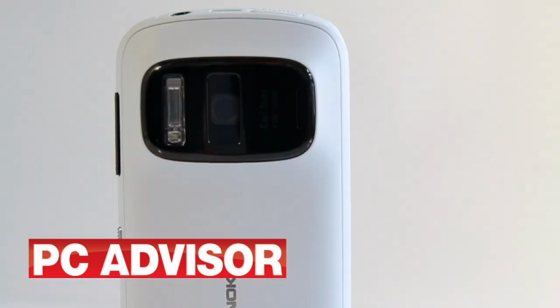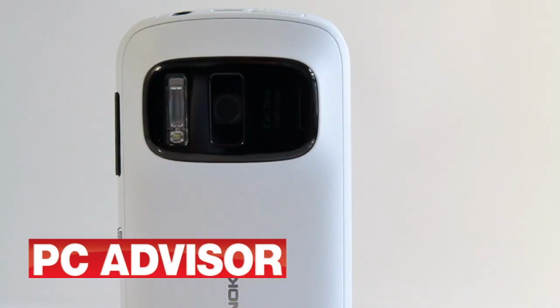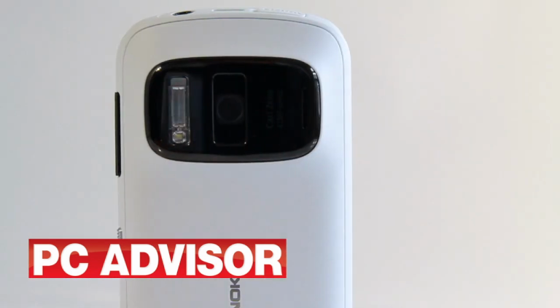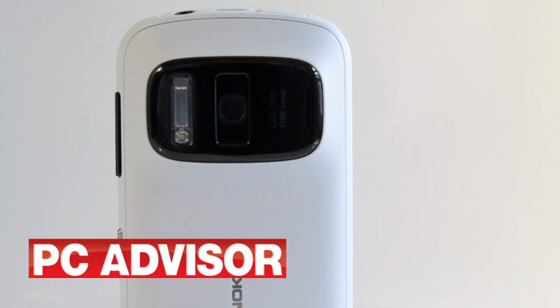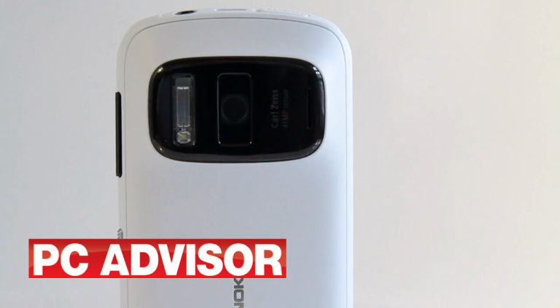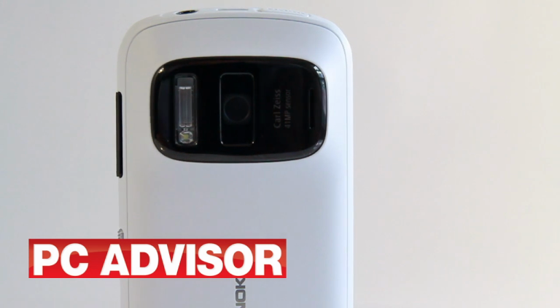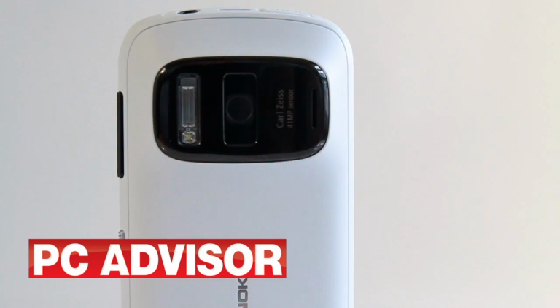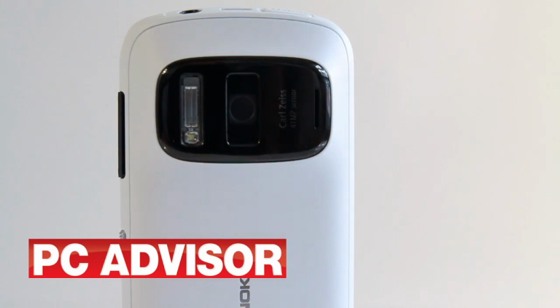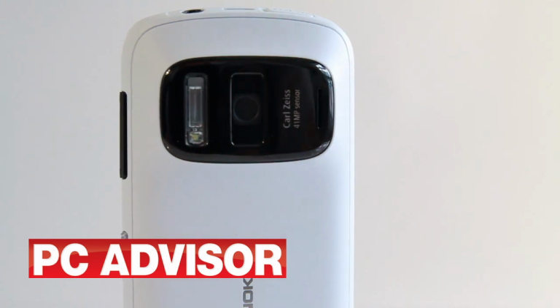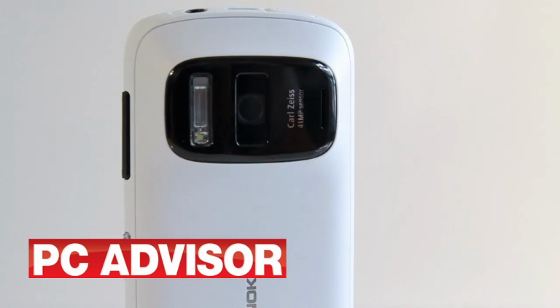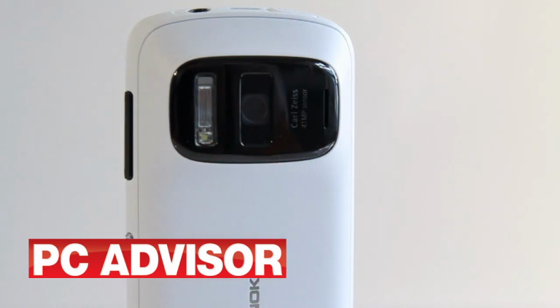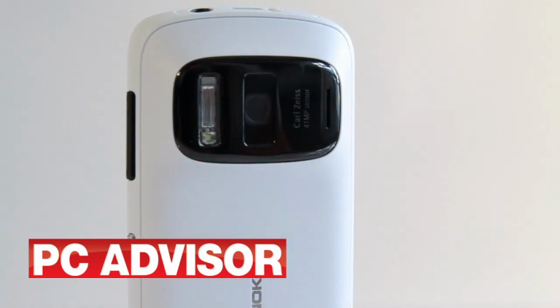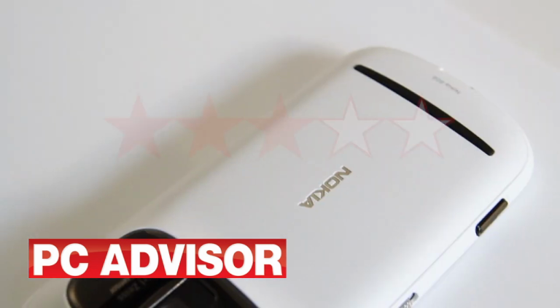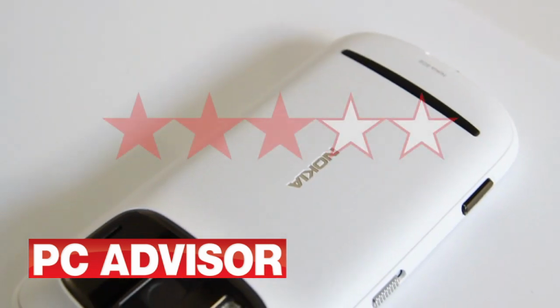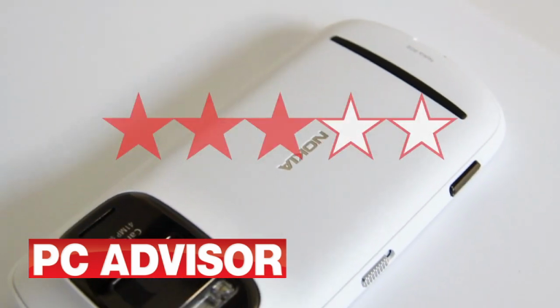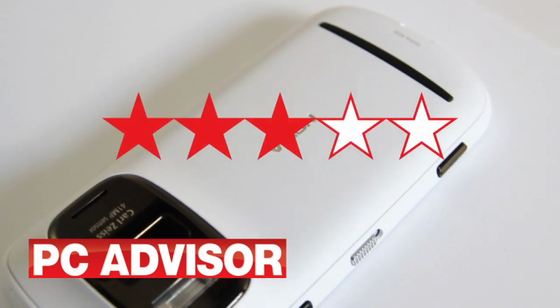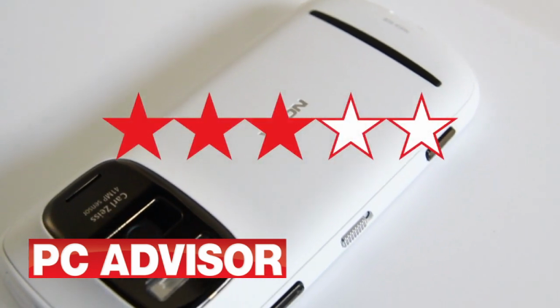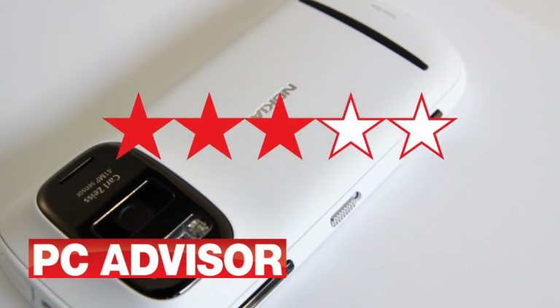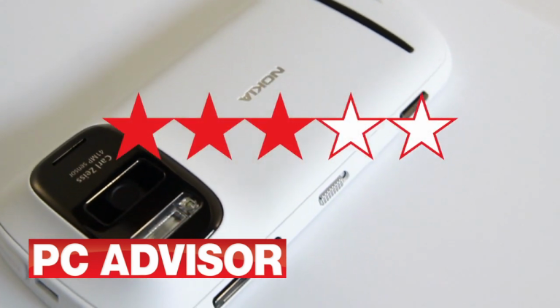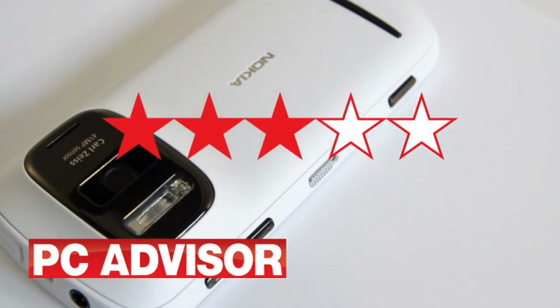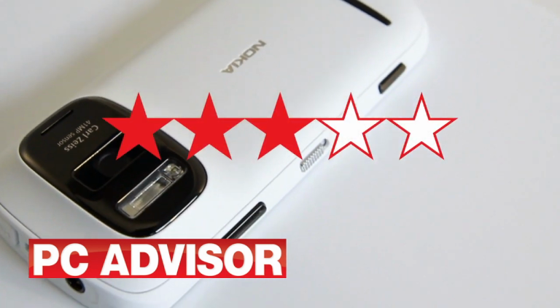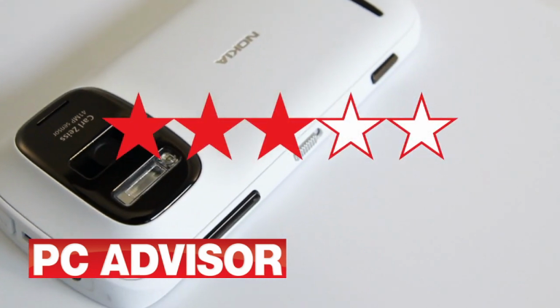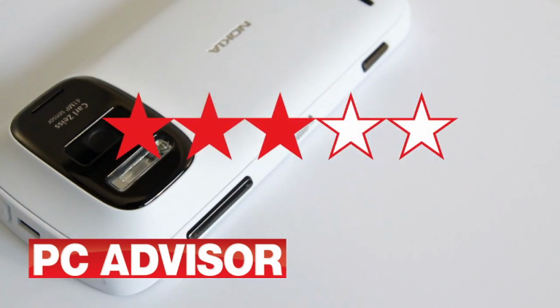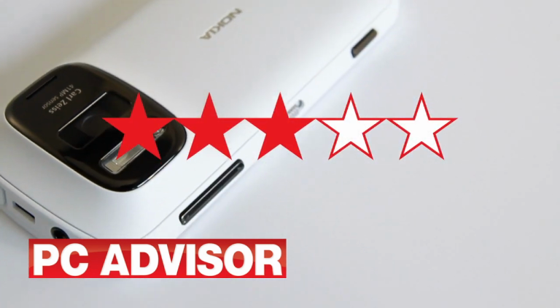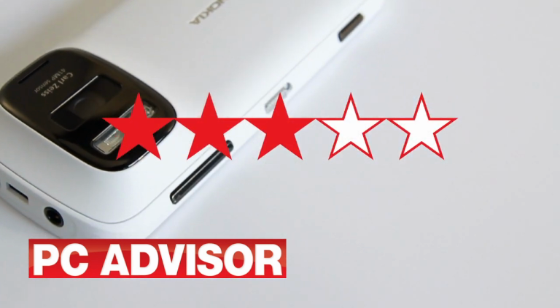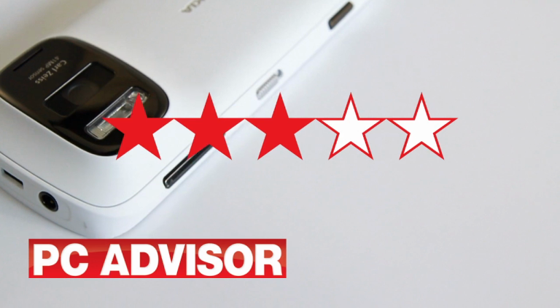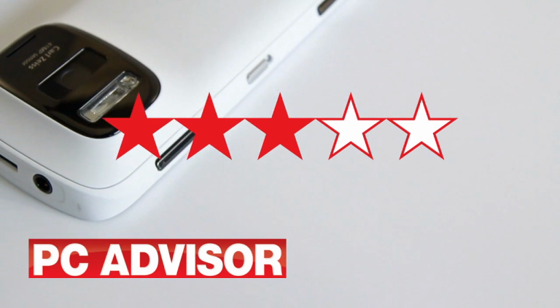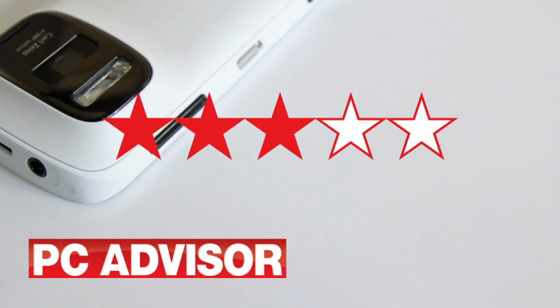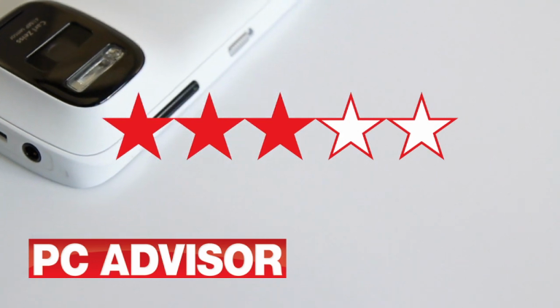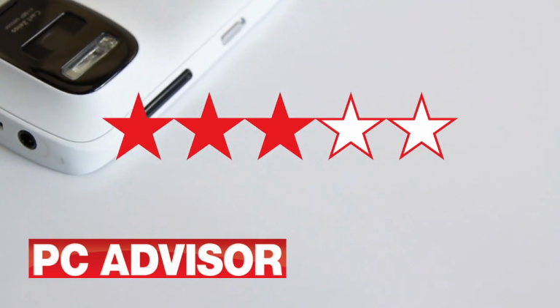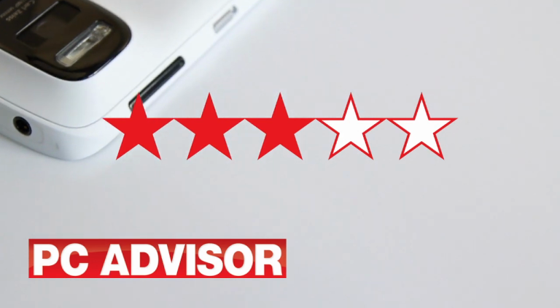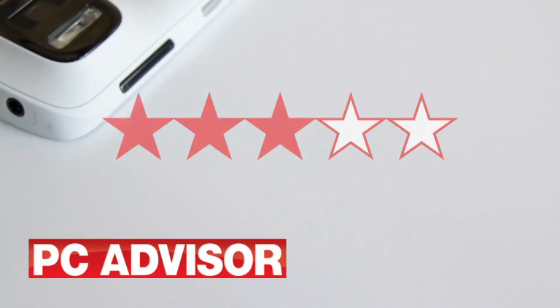A great camera attached to a mediocre smartphone at a hefty price. We award the Nokia 808 PureView 3 stars.